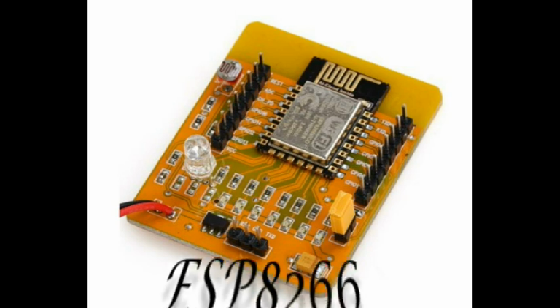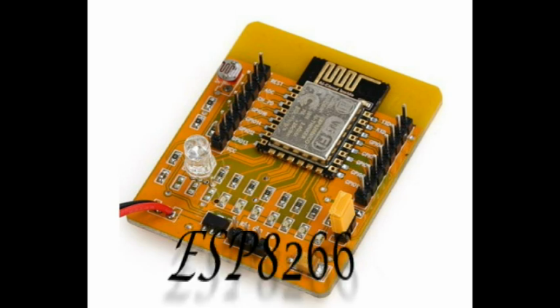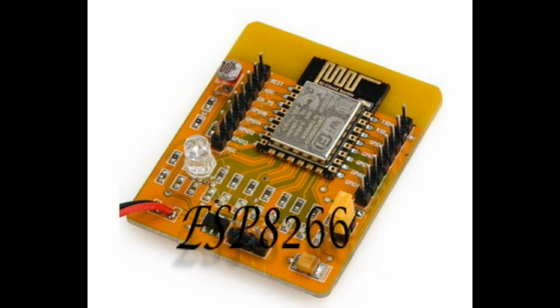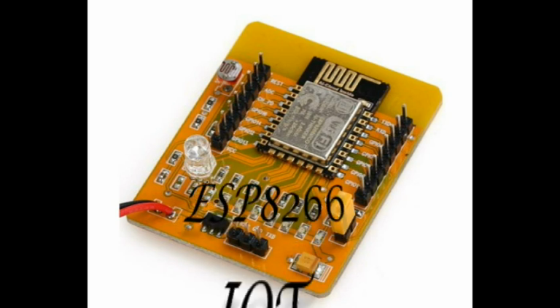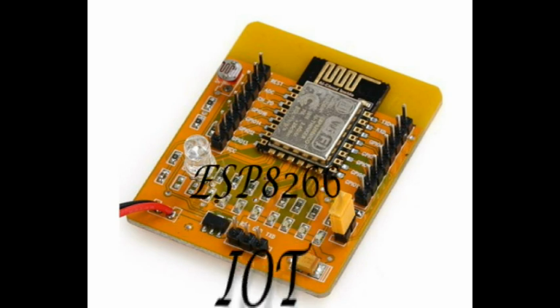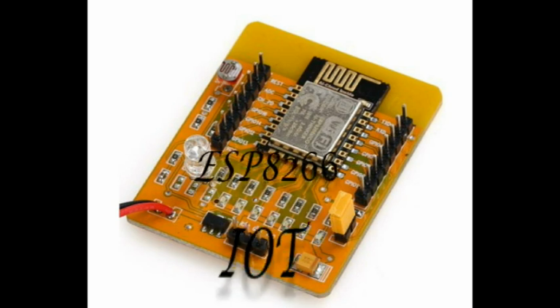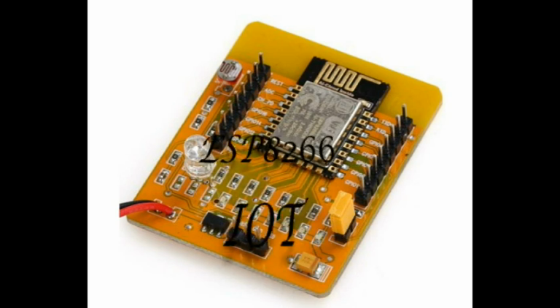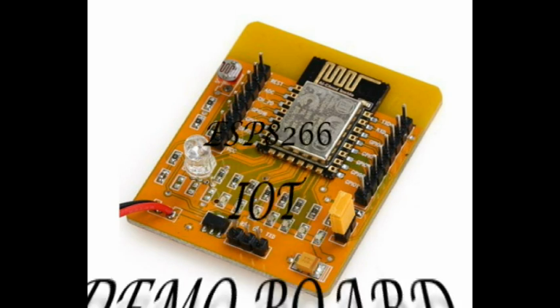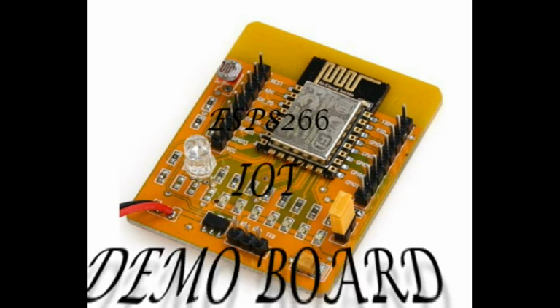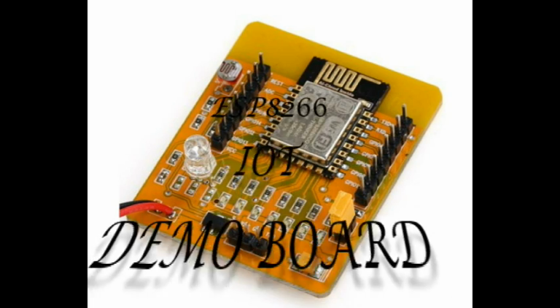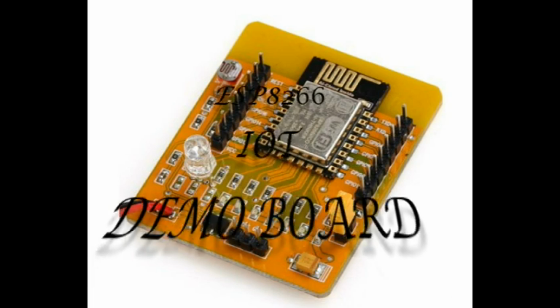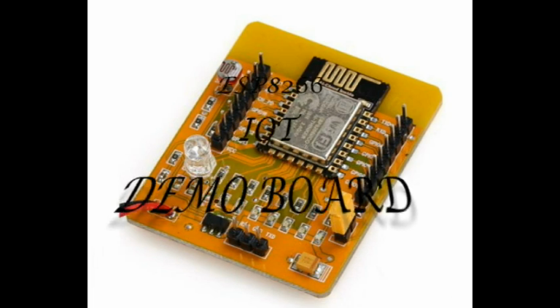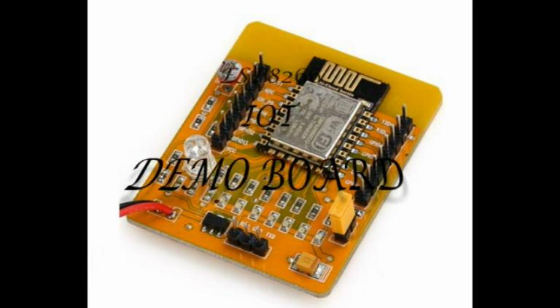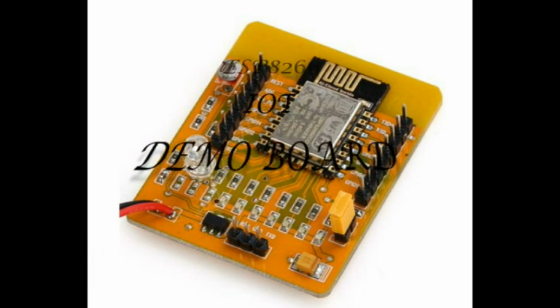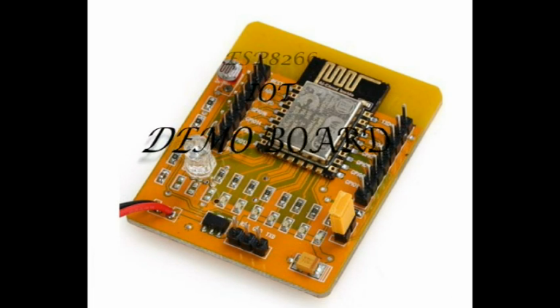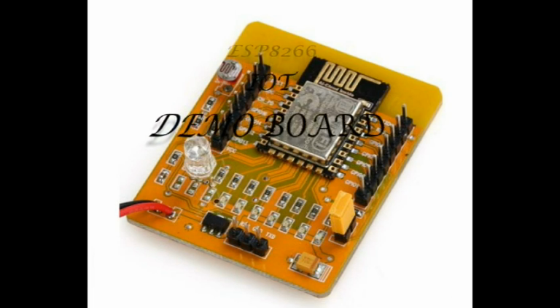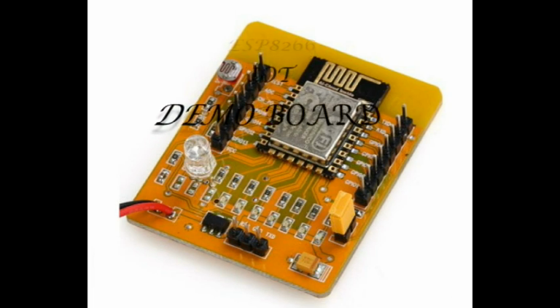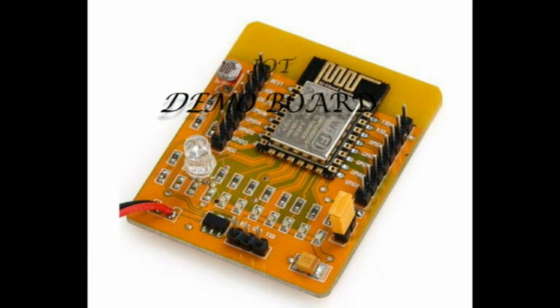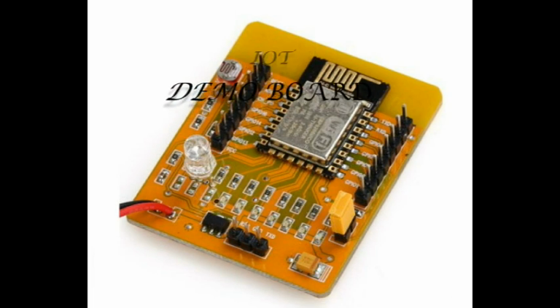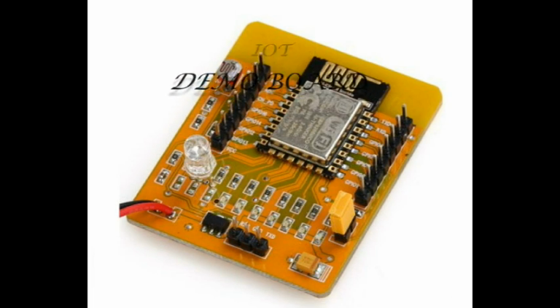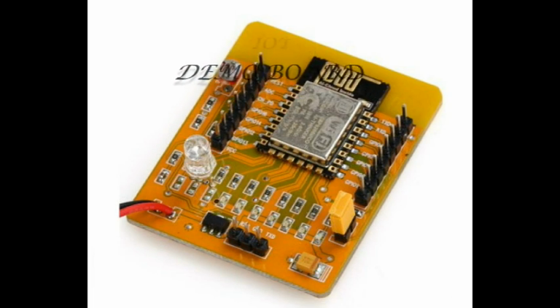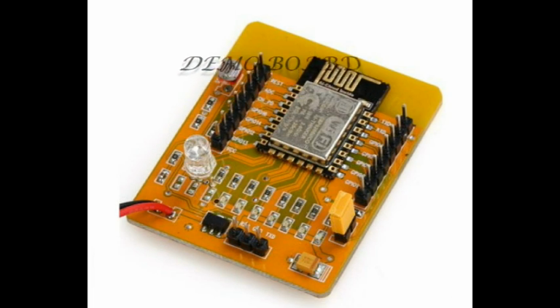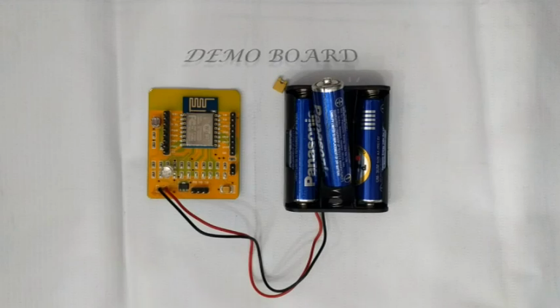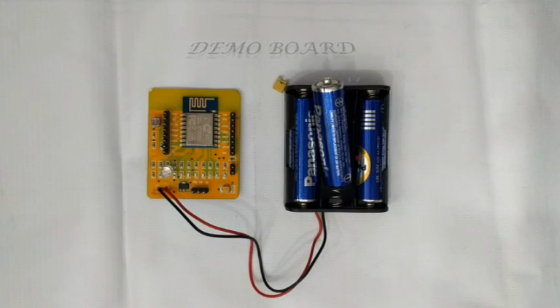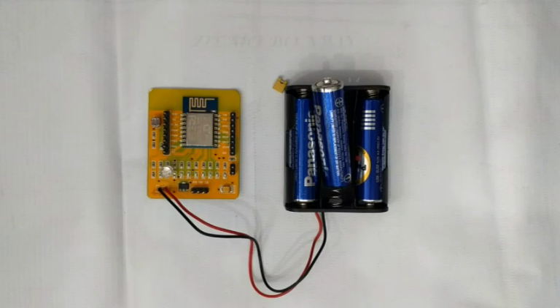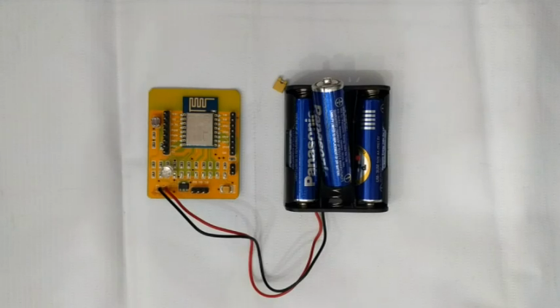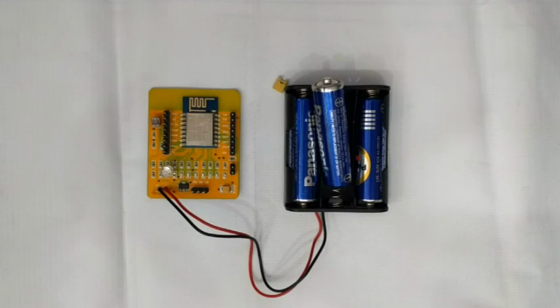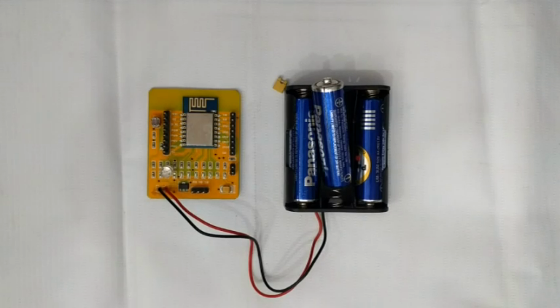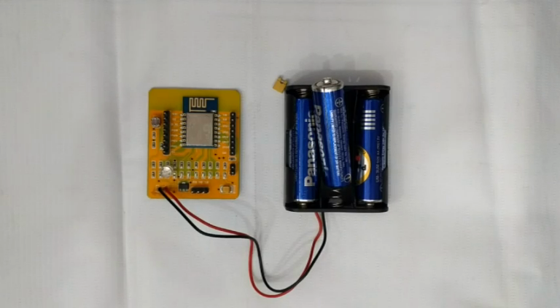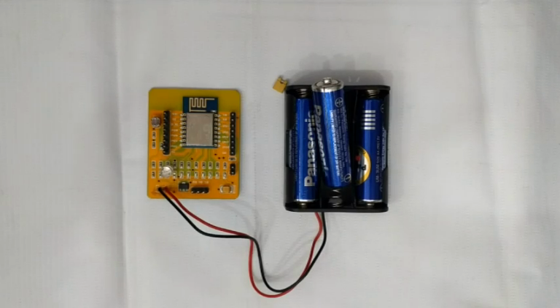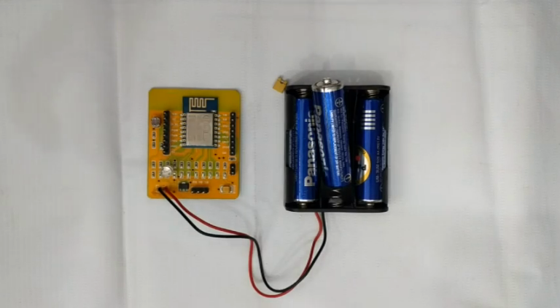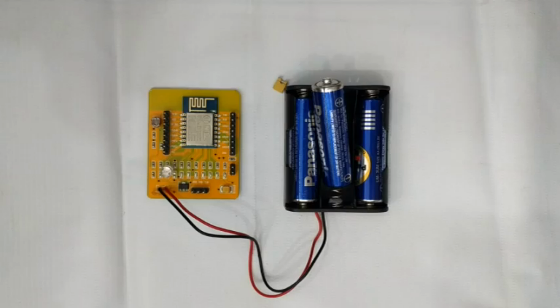Hello all, this video is a demo on home automation using the ESP8266 Wi-Fi IoT board.